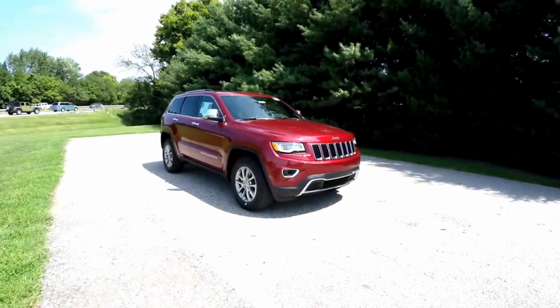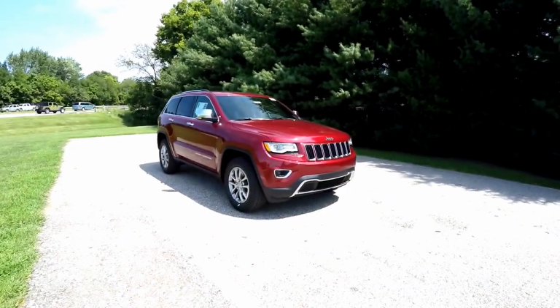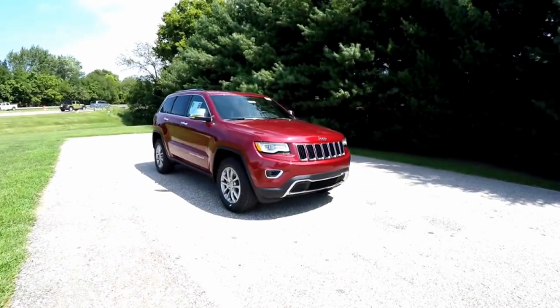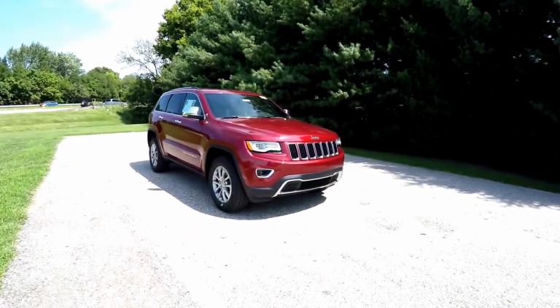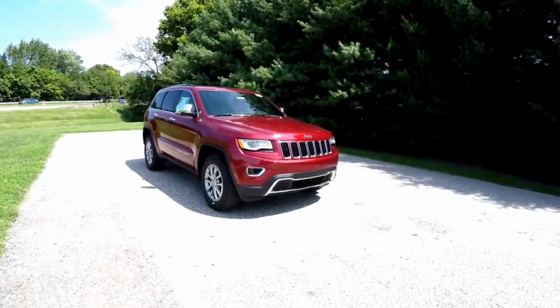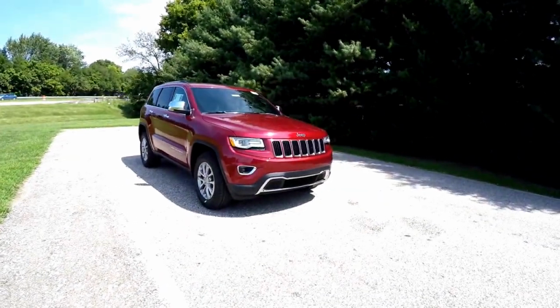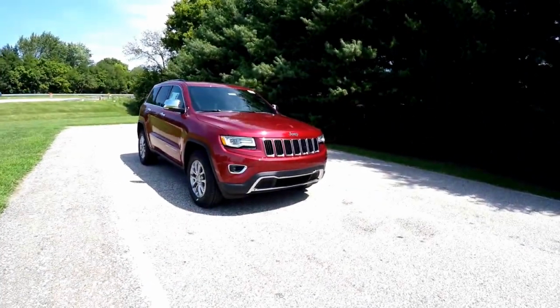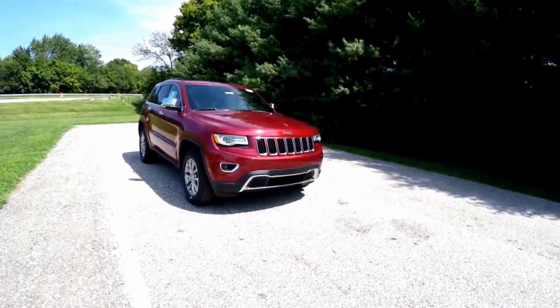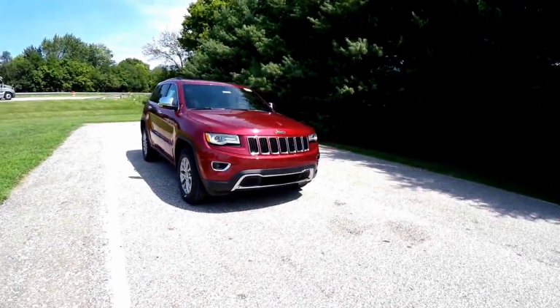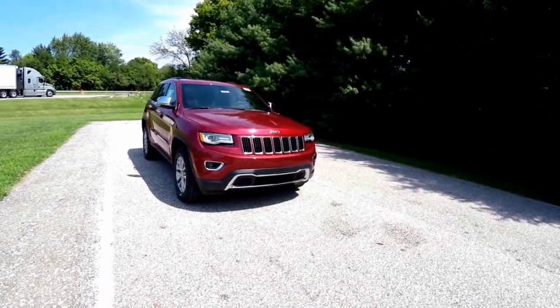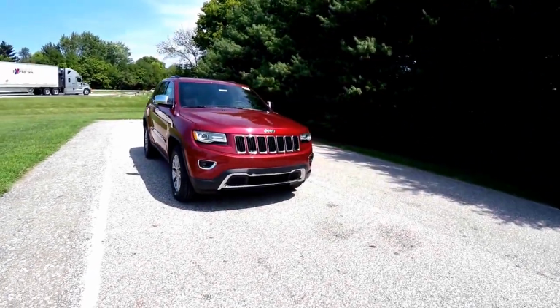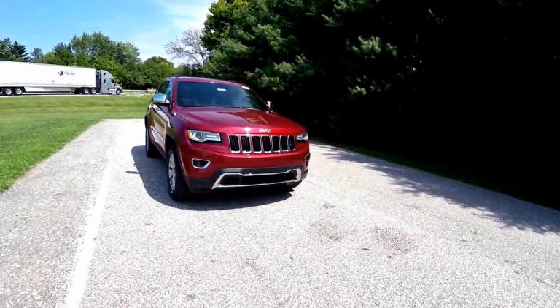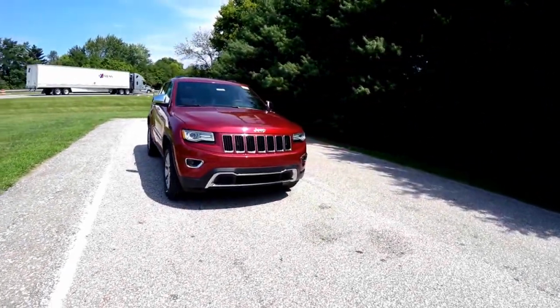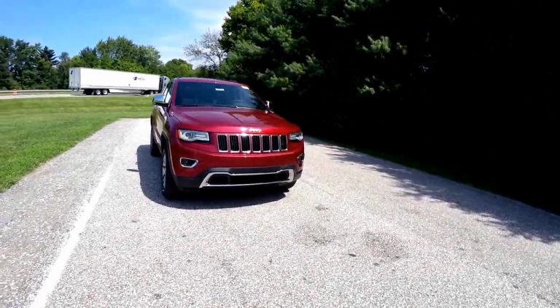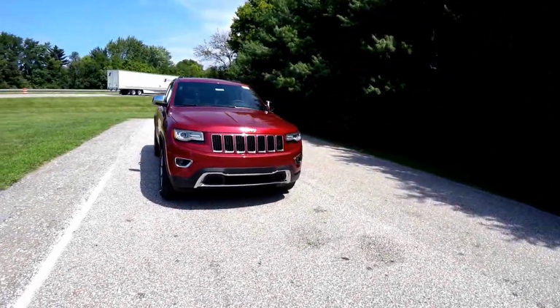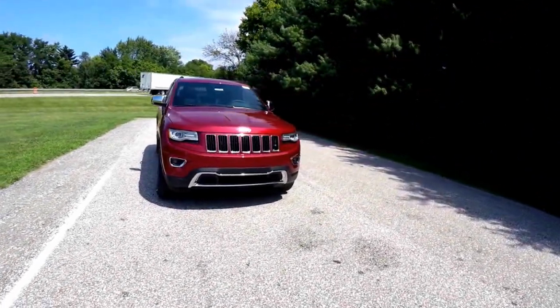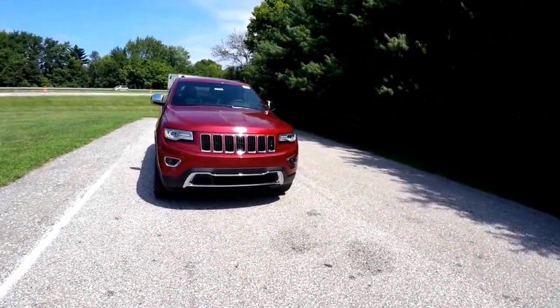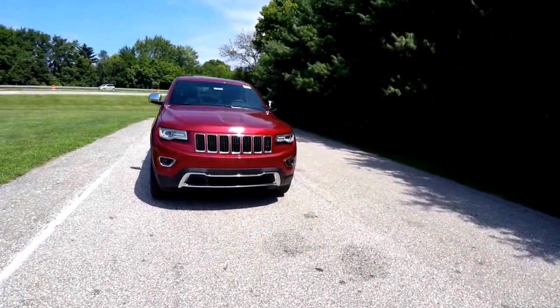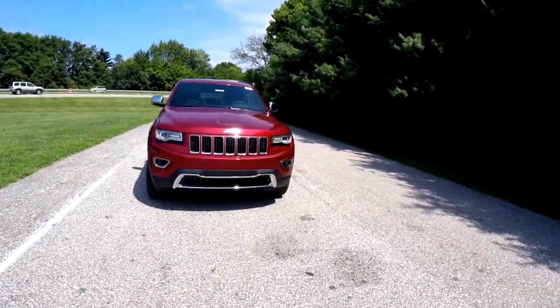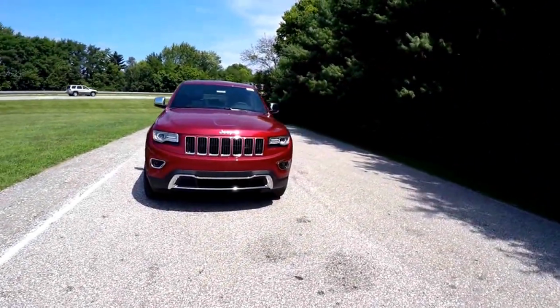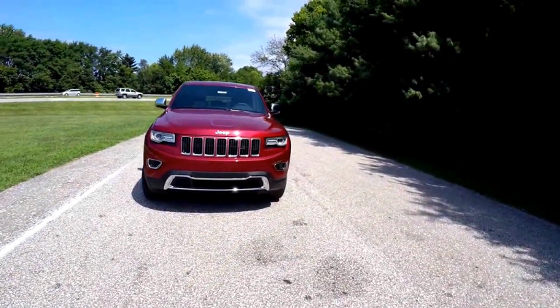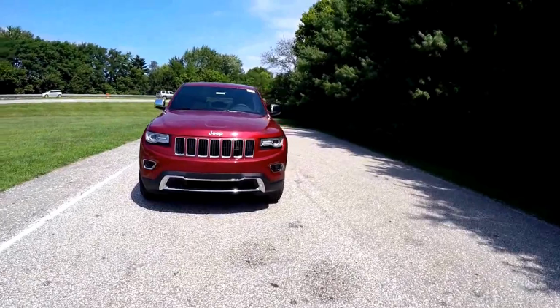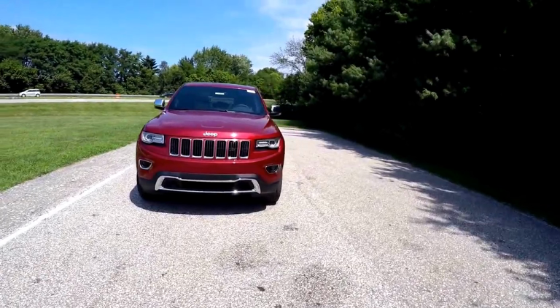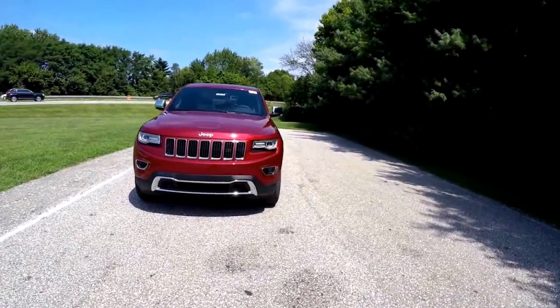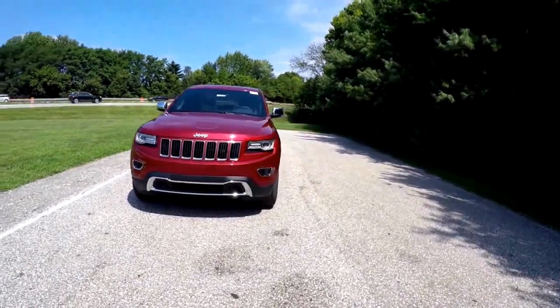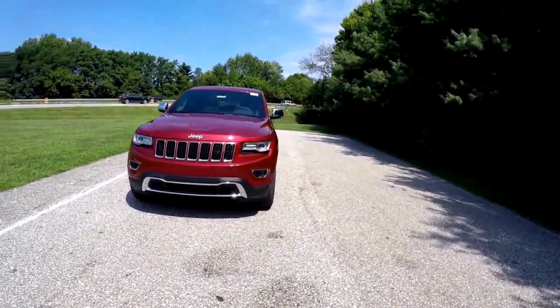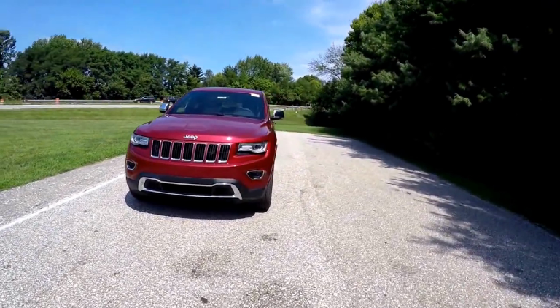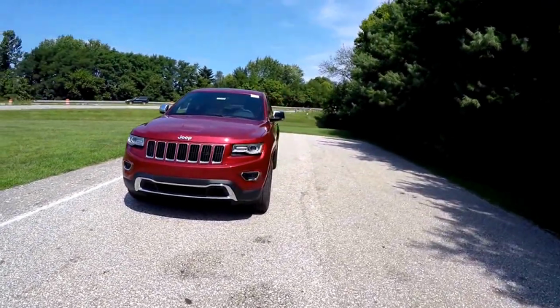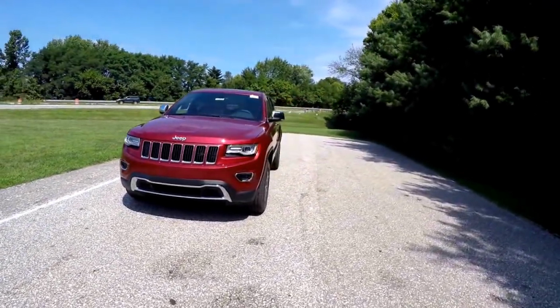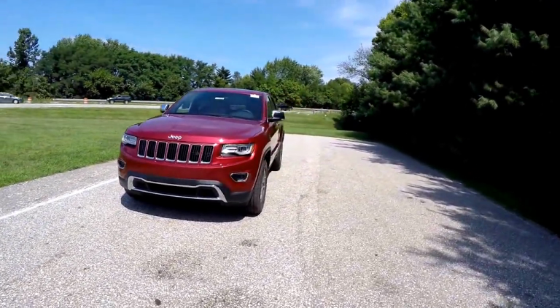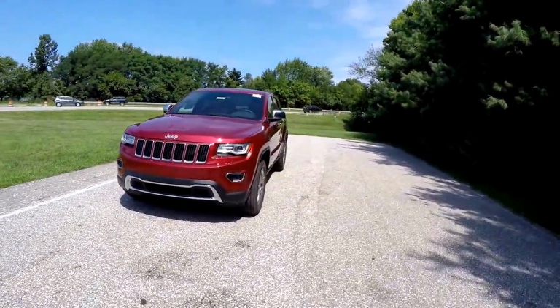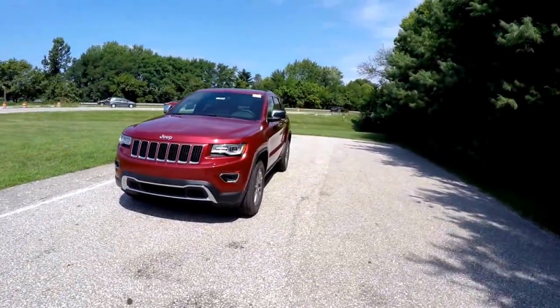Hello everyone, today we're going to take a quick walk around look at this brand new 2015 Jeep Grand Cherokee Limited.